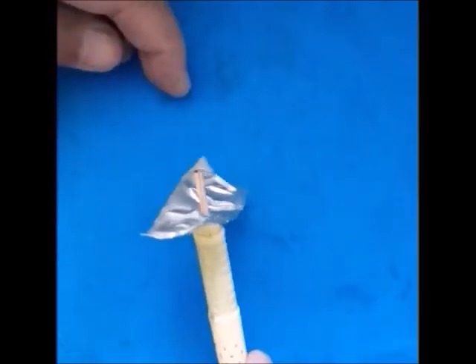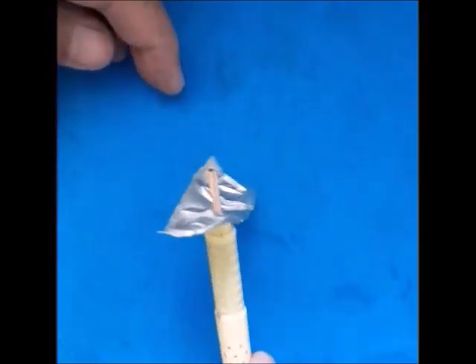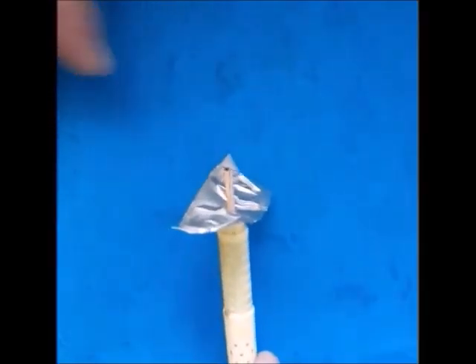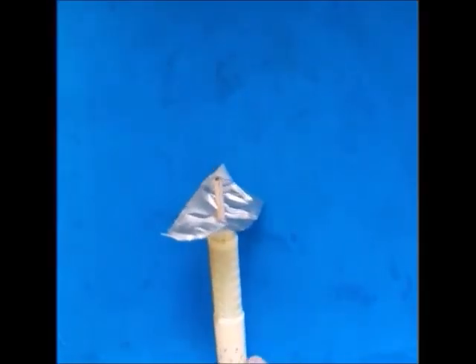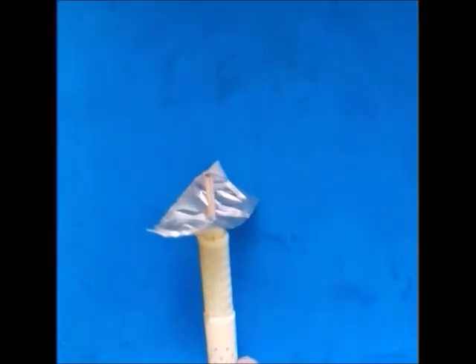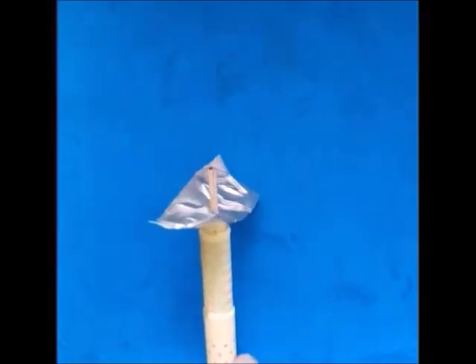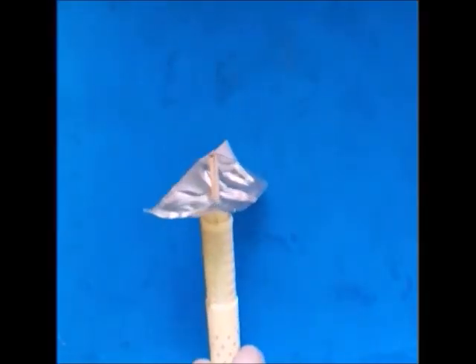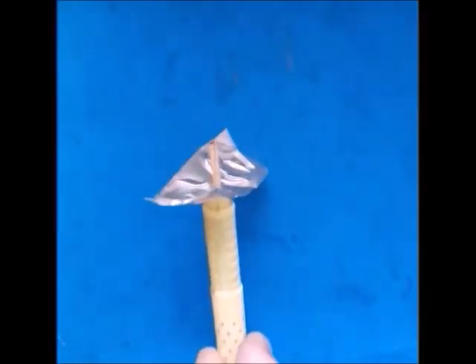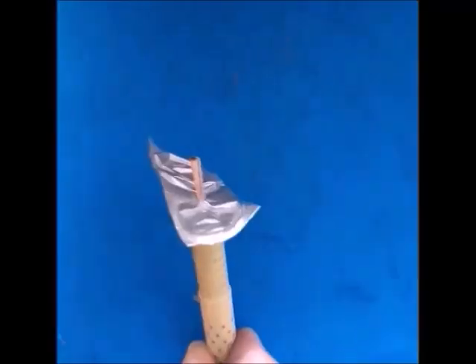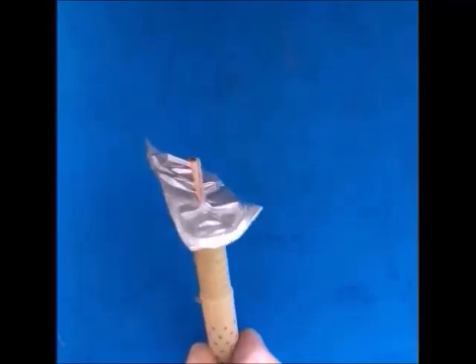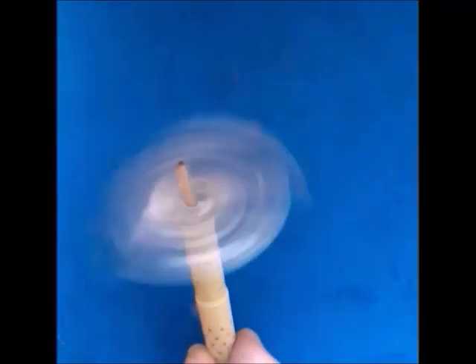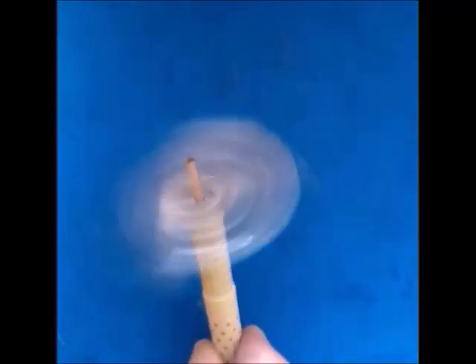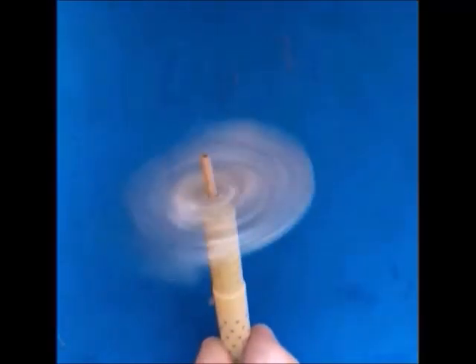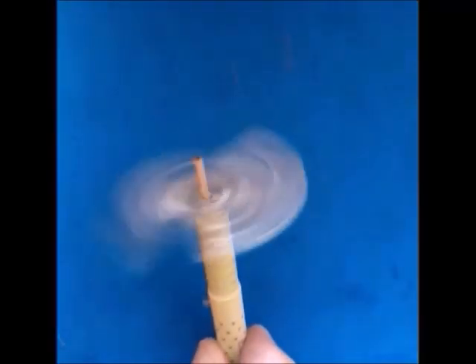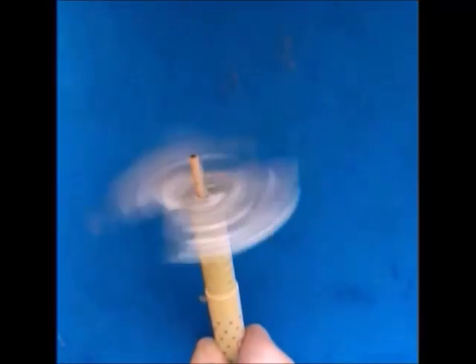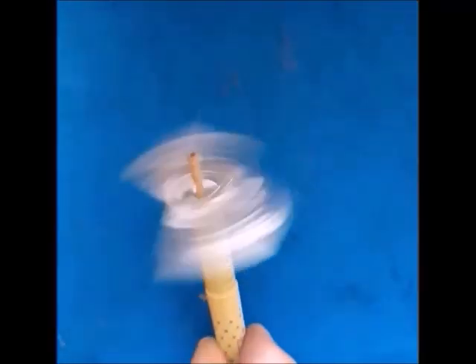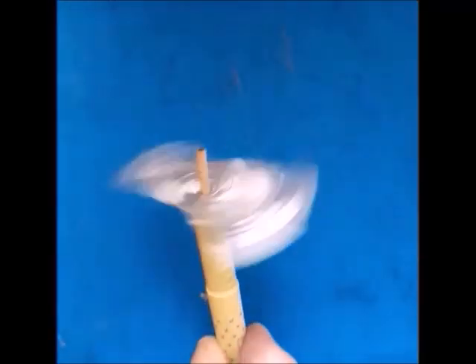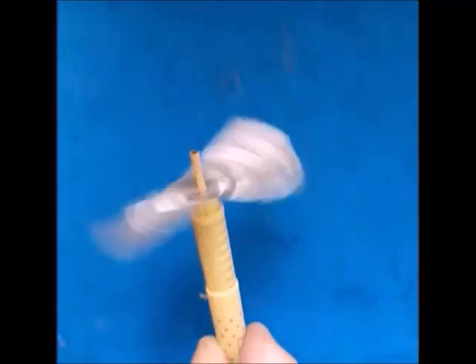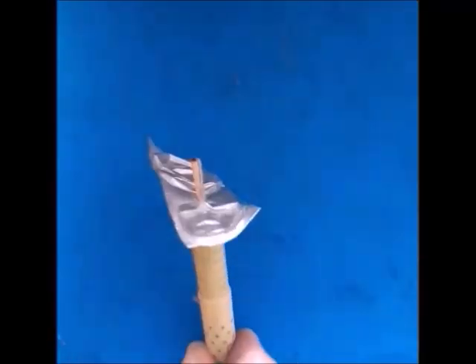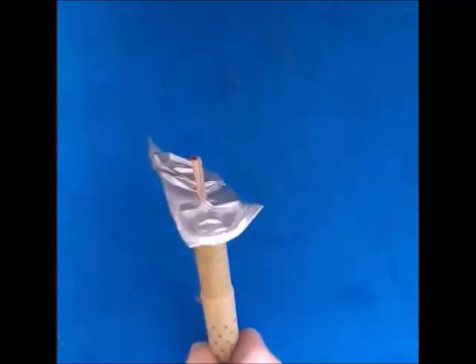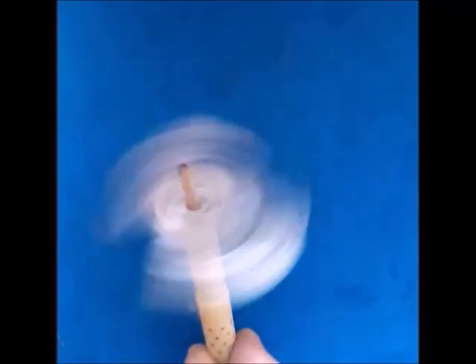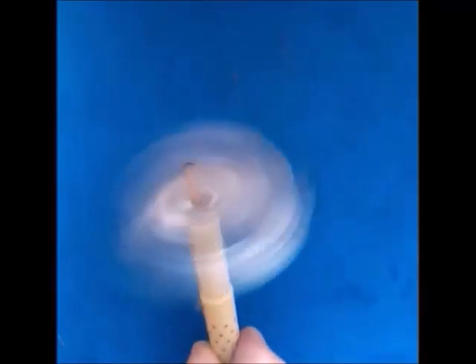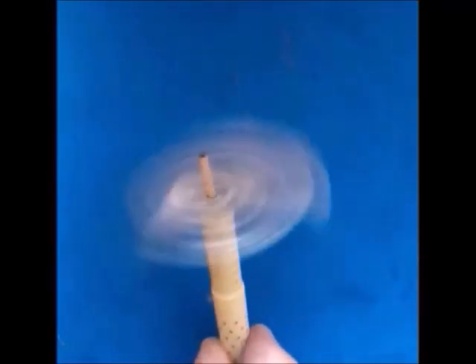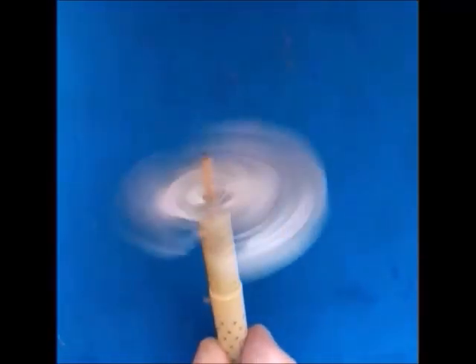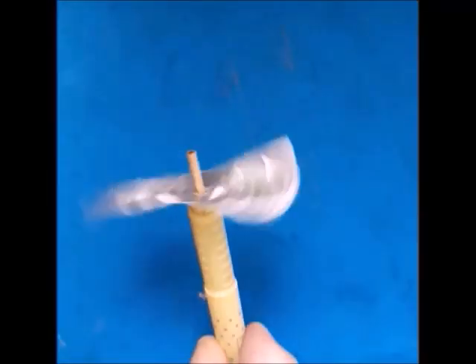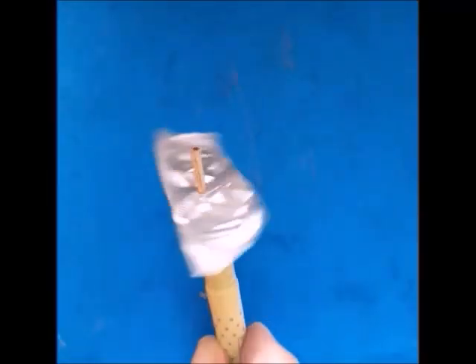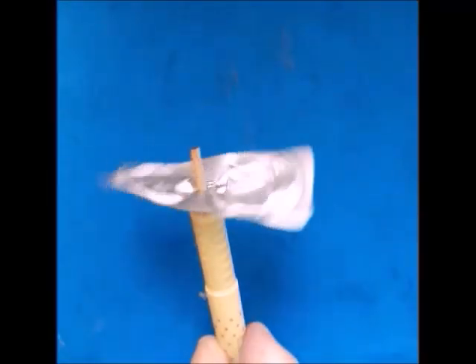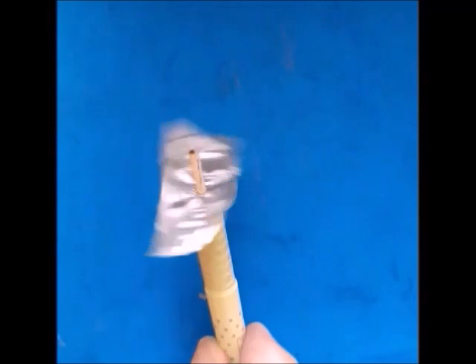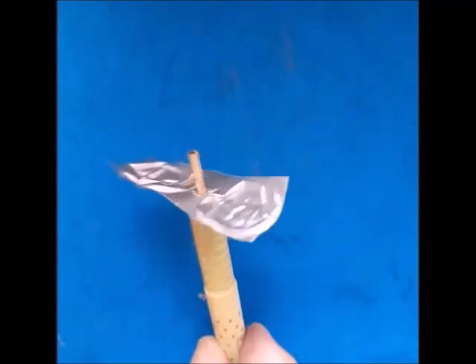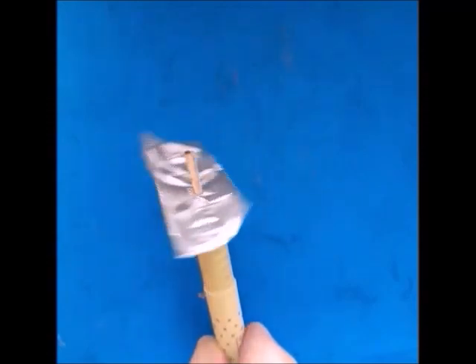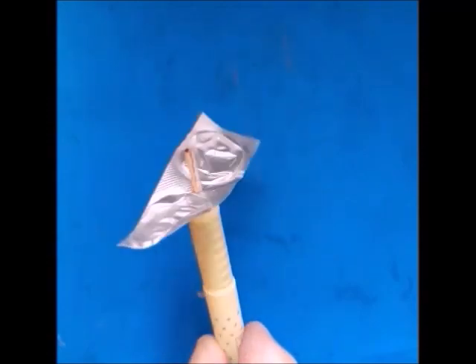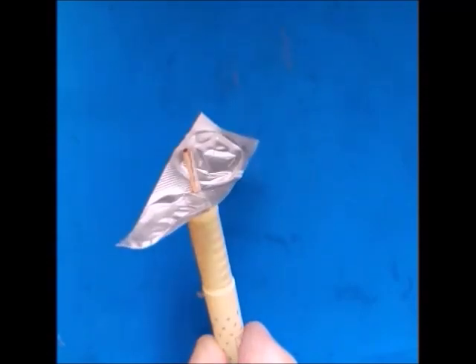If you blow over it, it starts spinning.